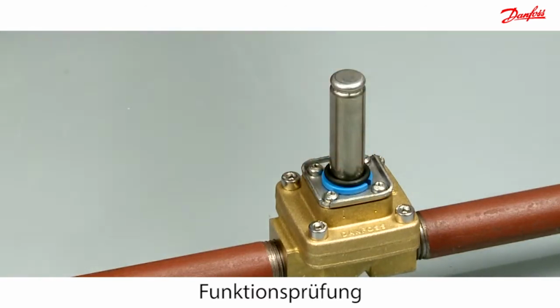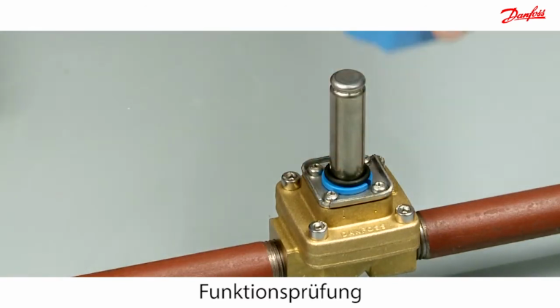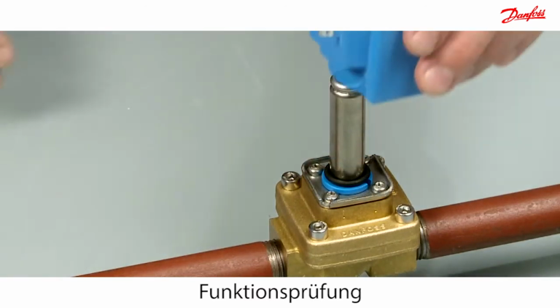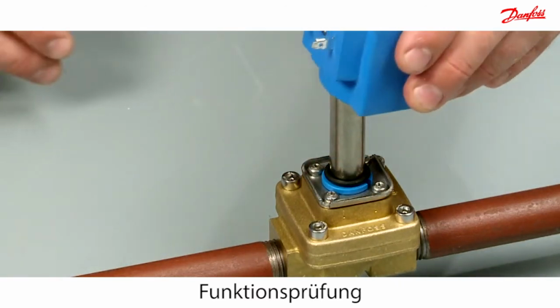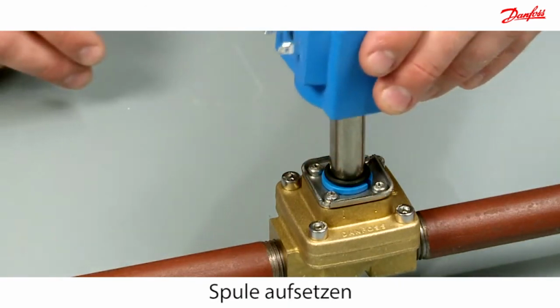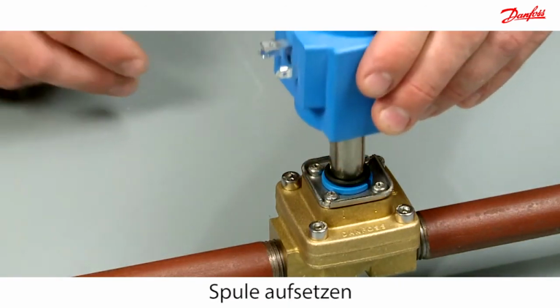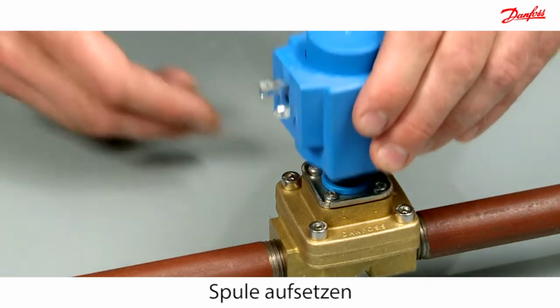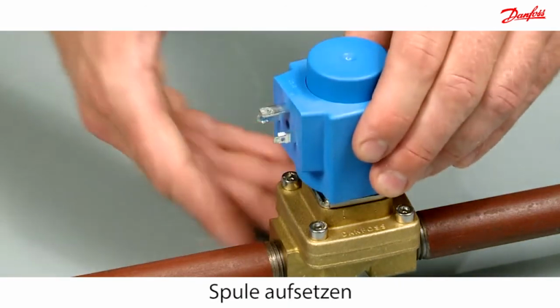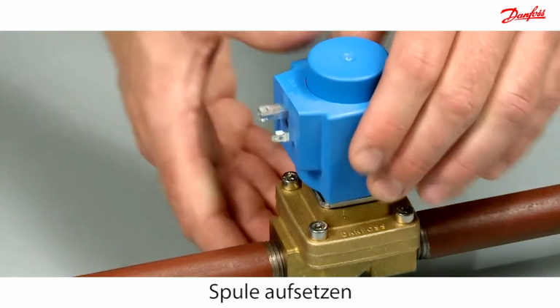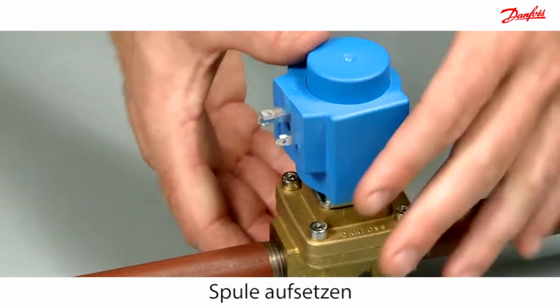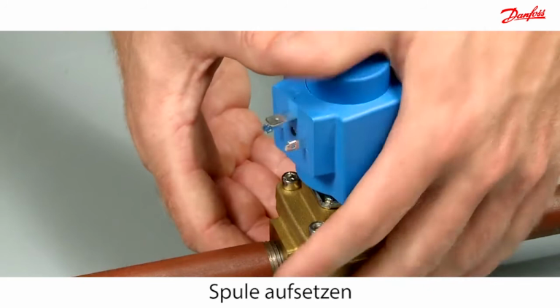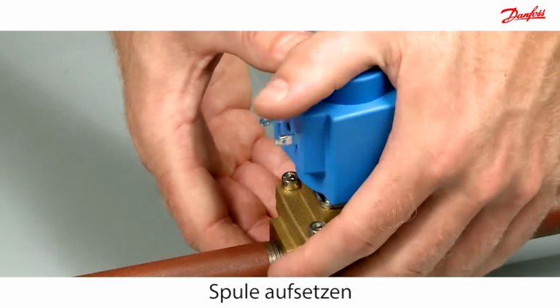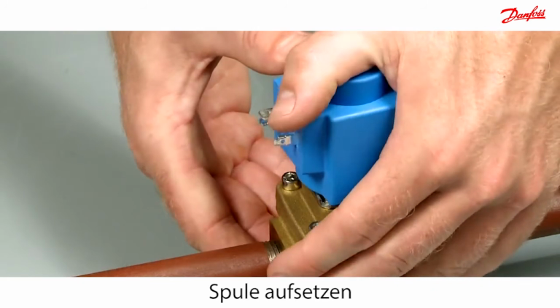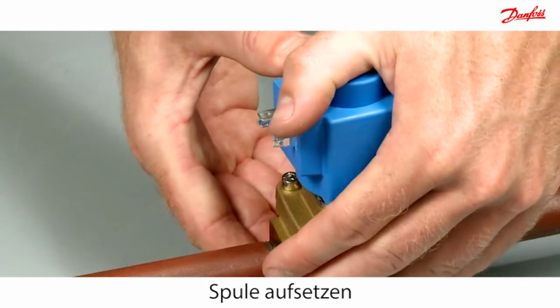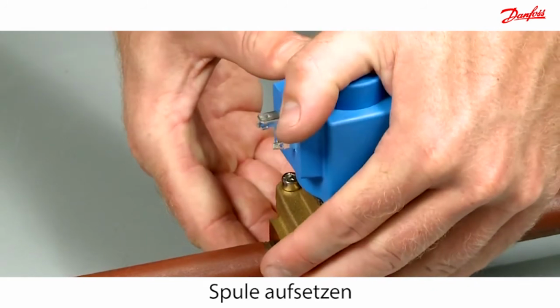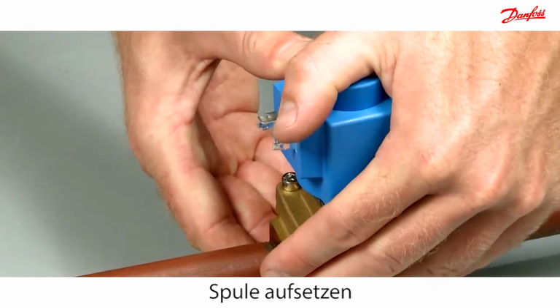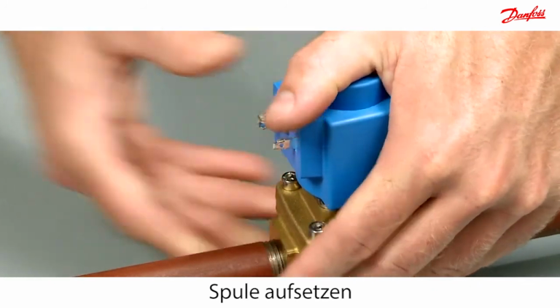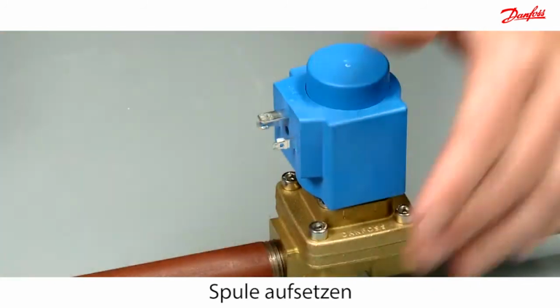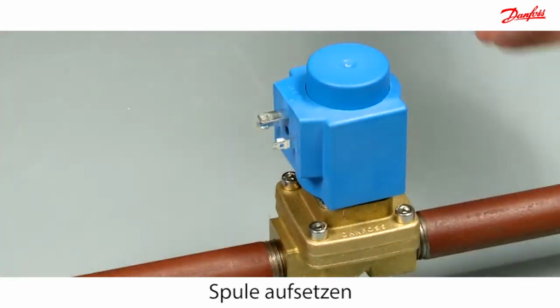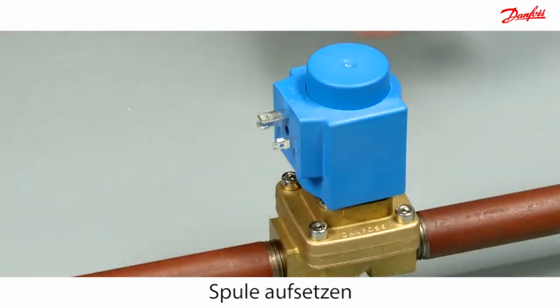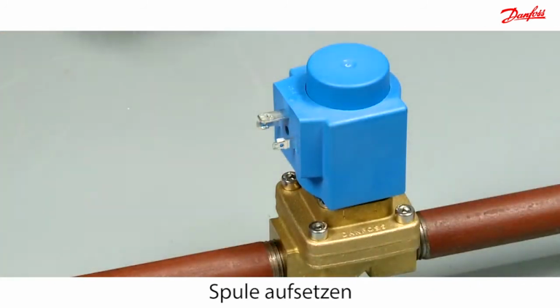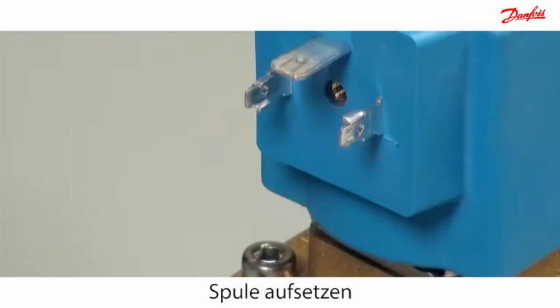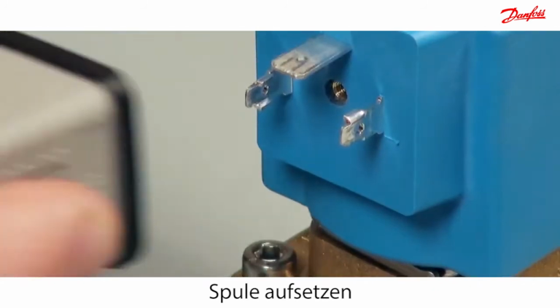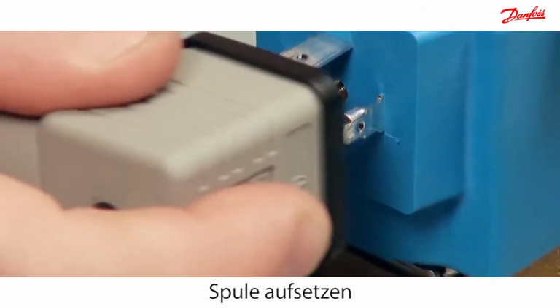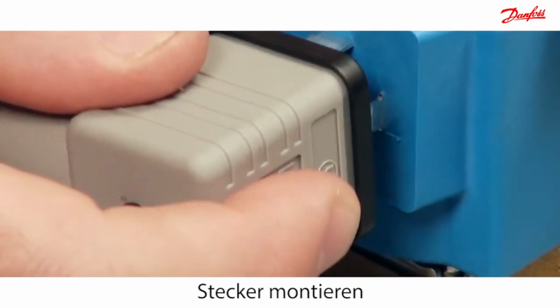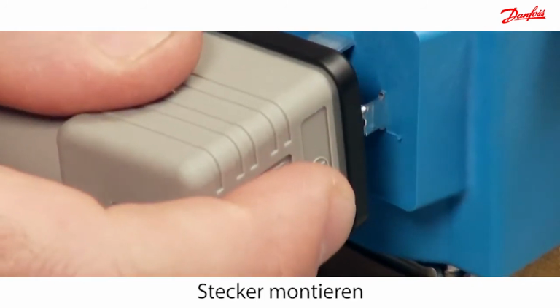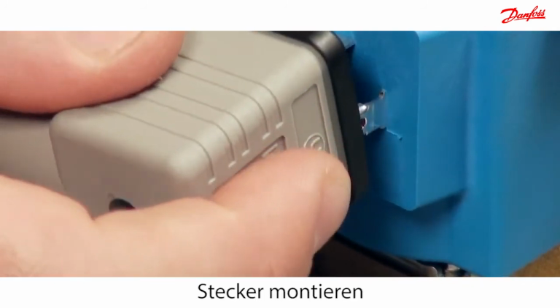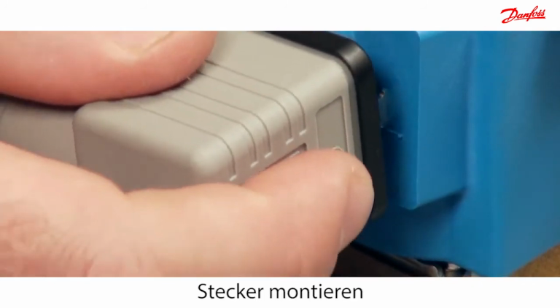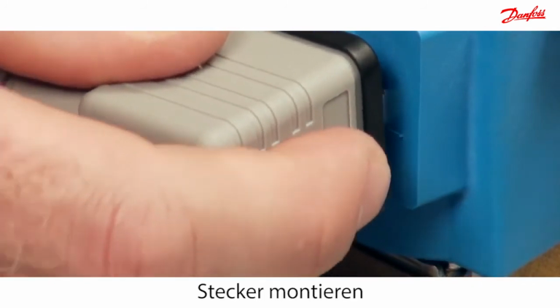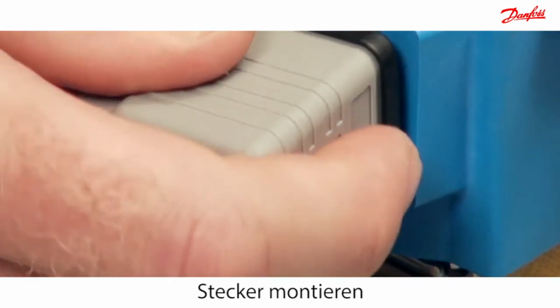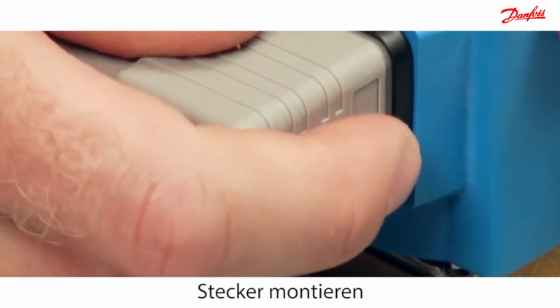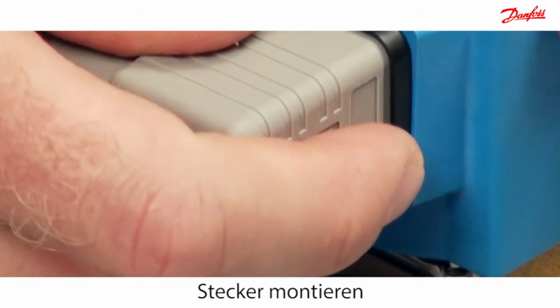Easily mount the coil with the brilliant click-on system. Mount the plug to connect the power.